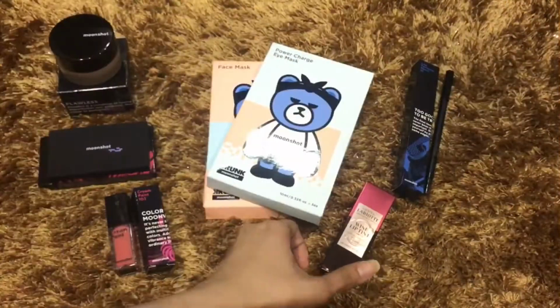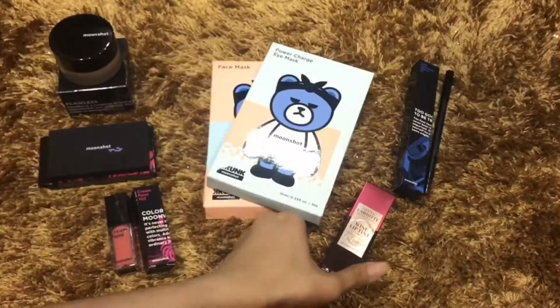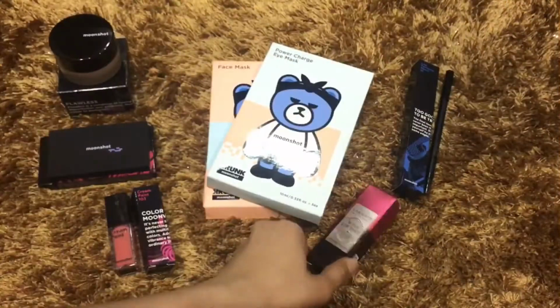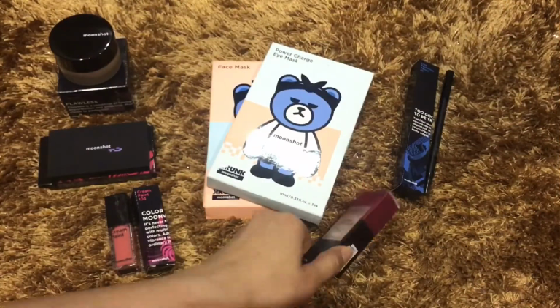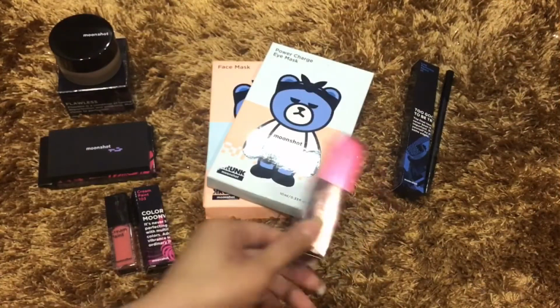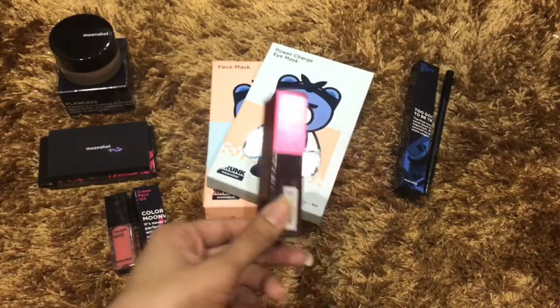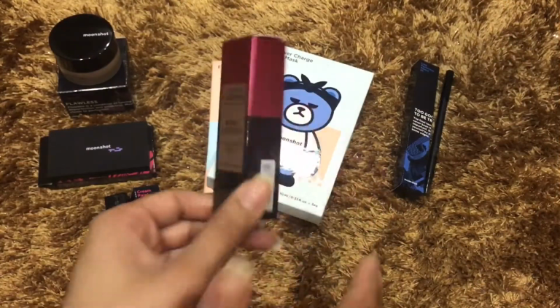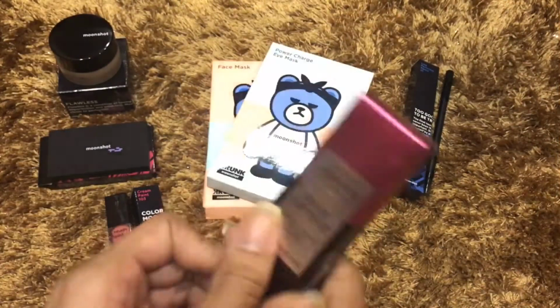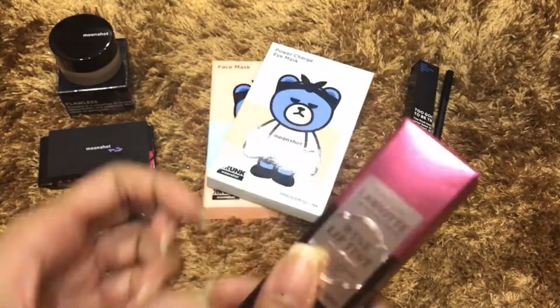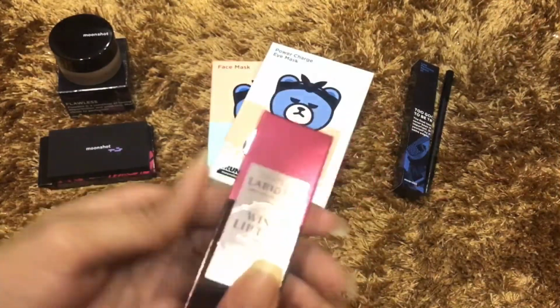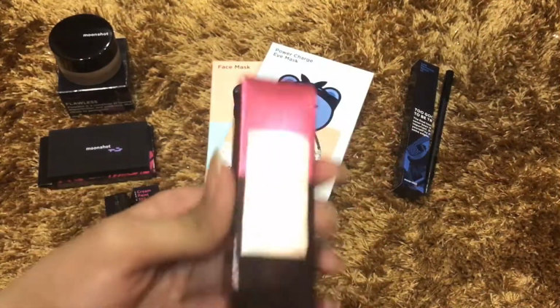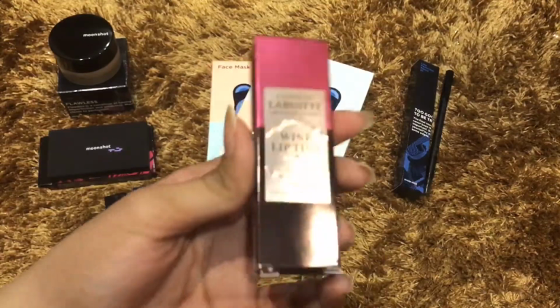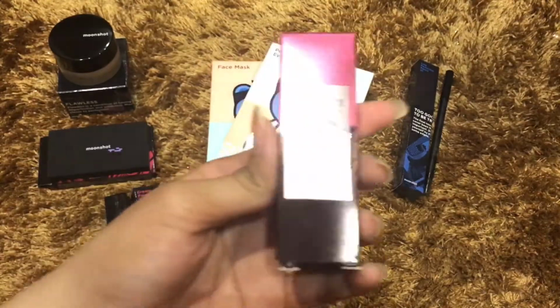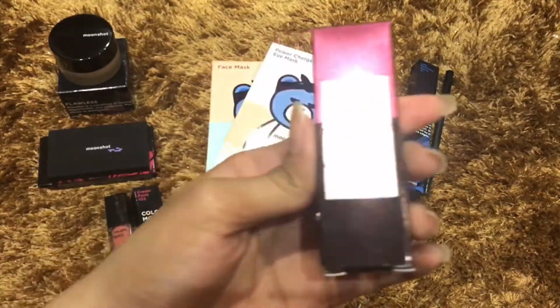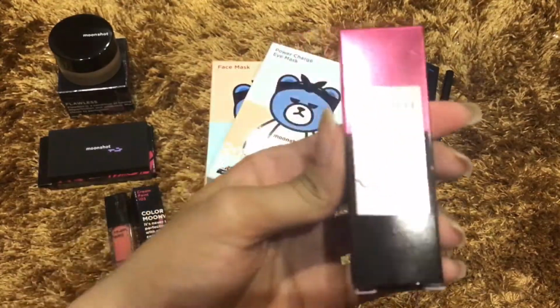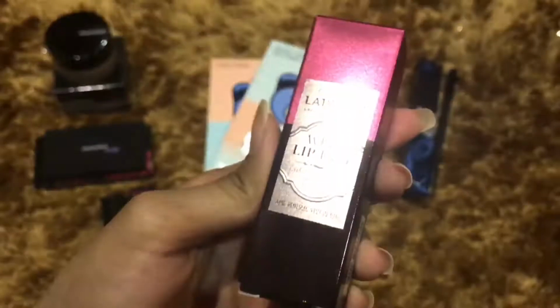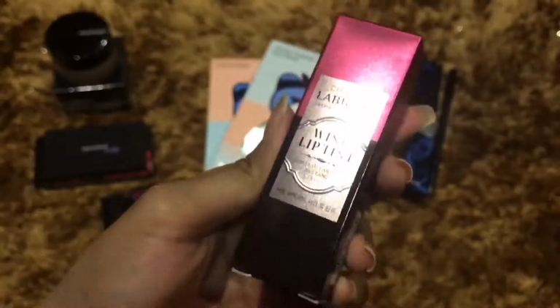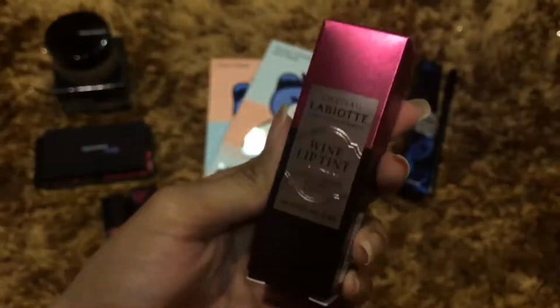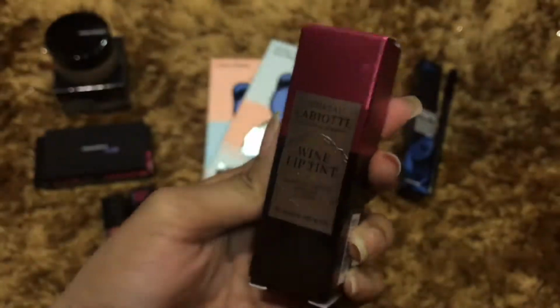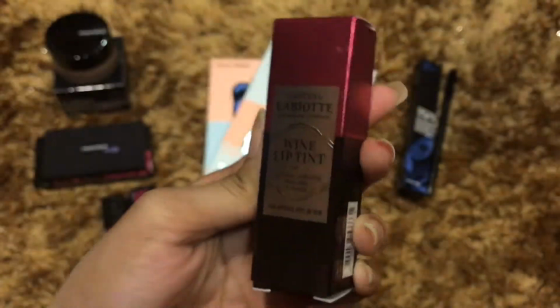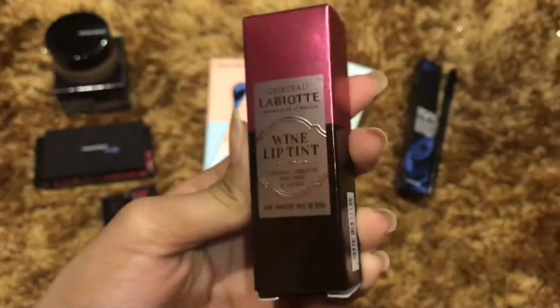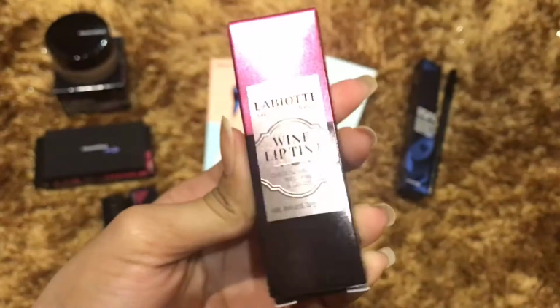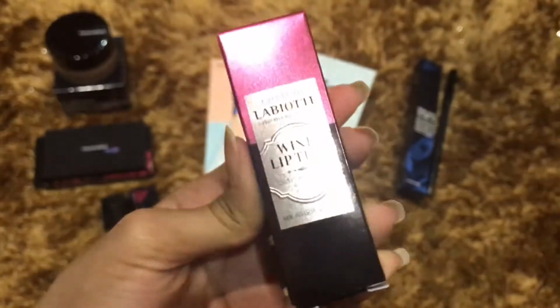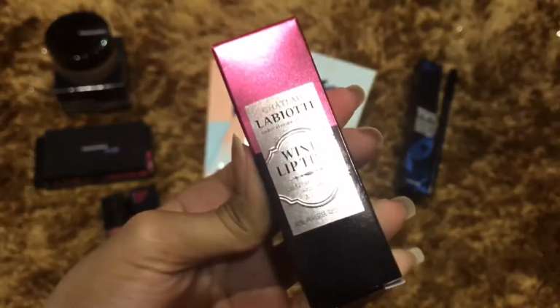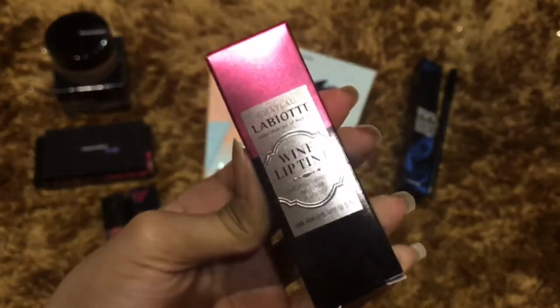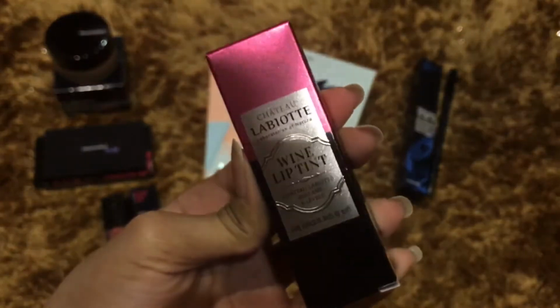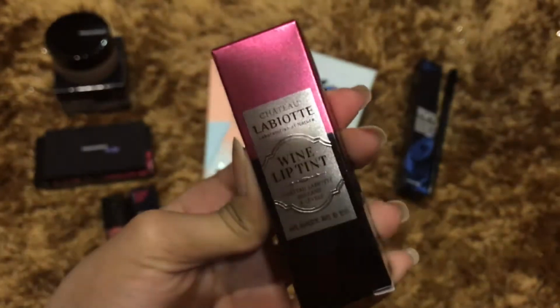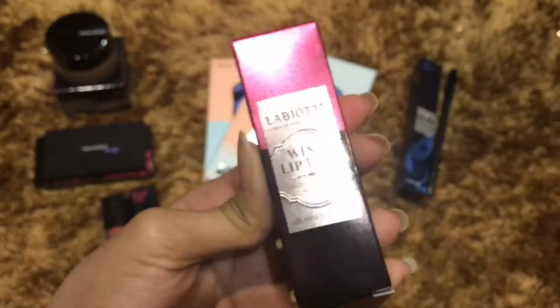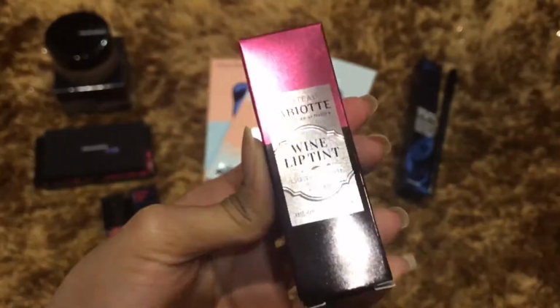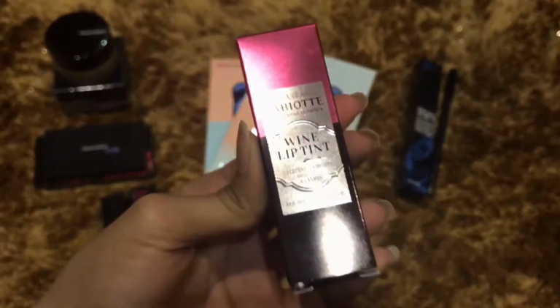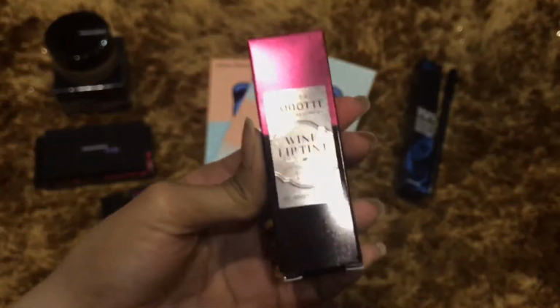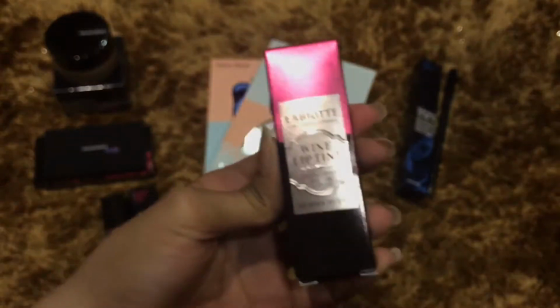Next one is the Wine Lip Tint in the shade RD02.